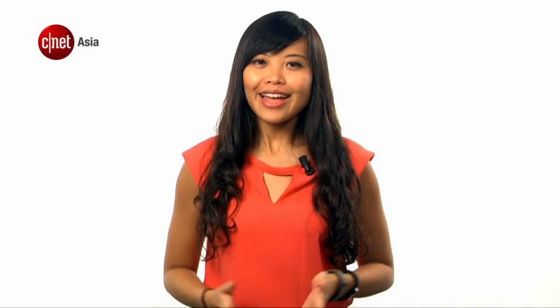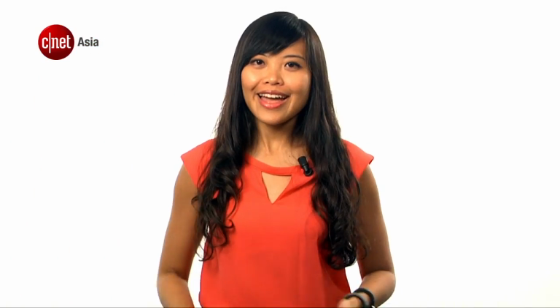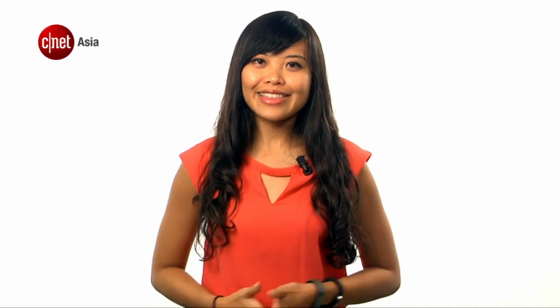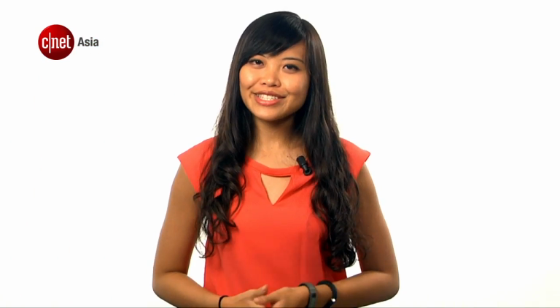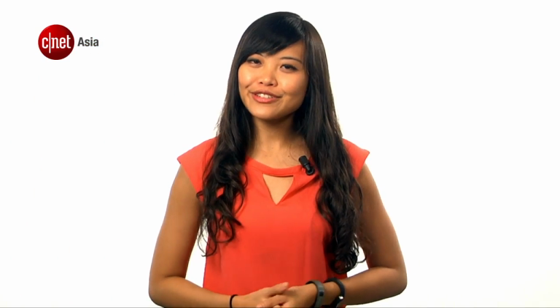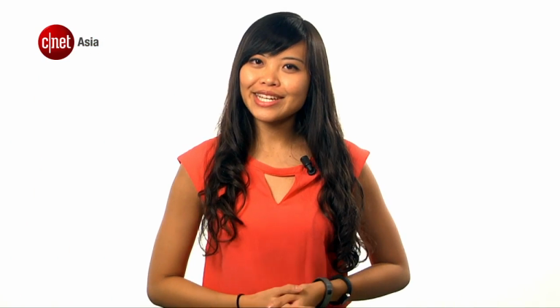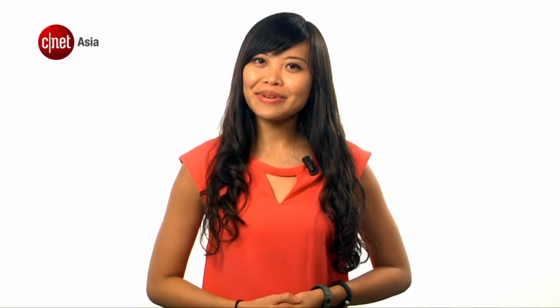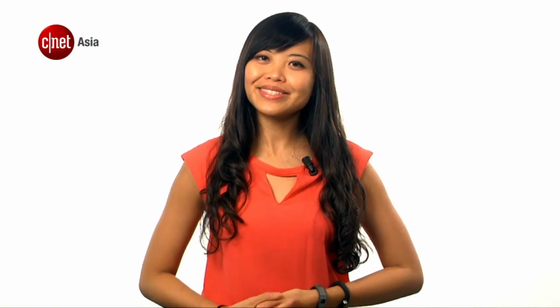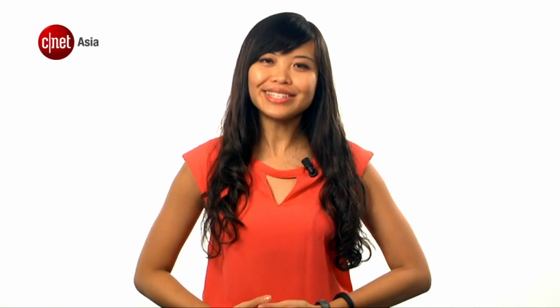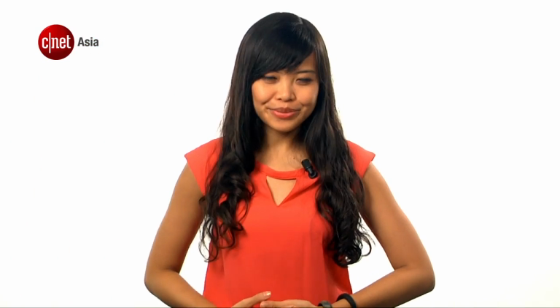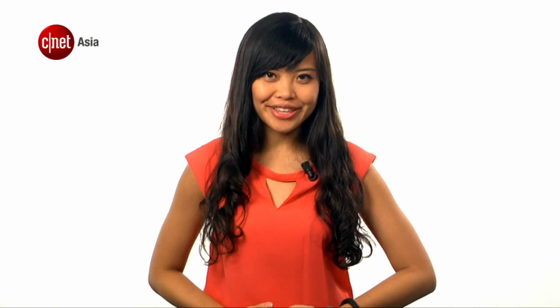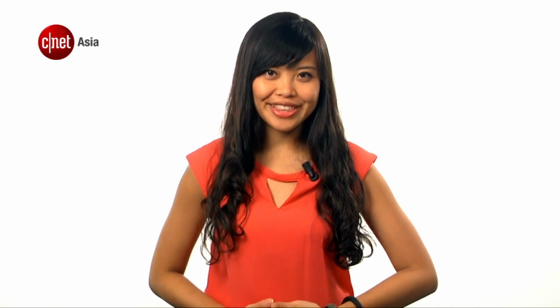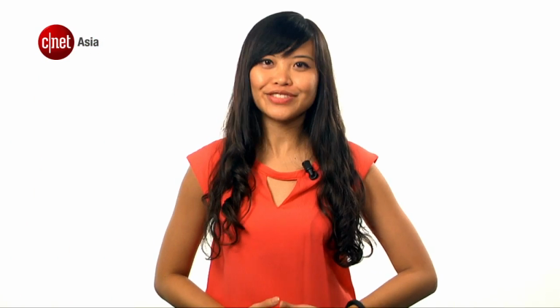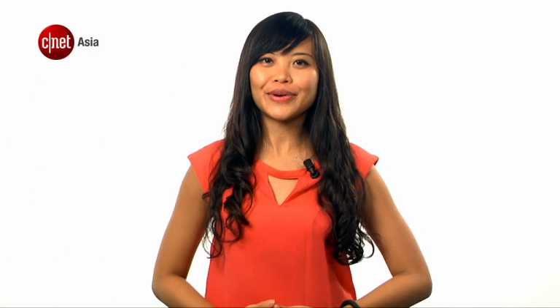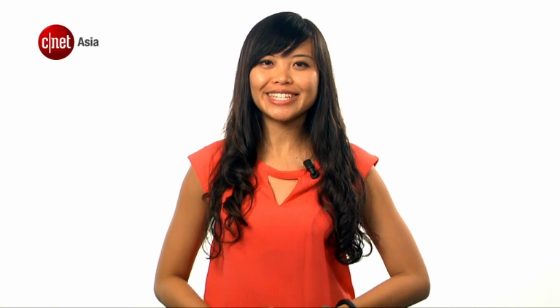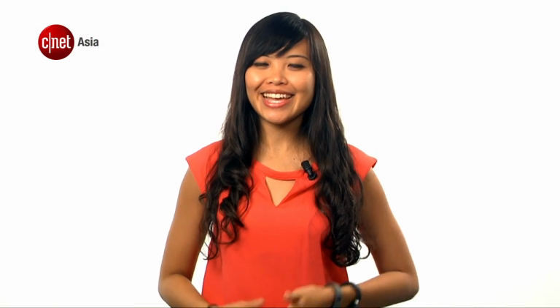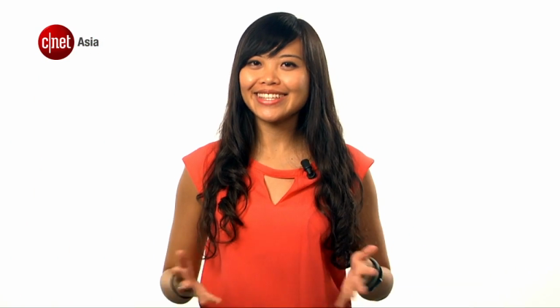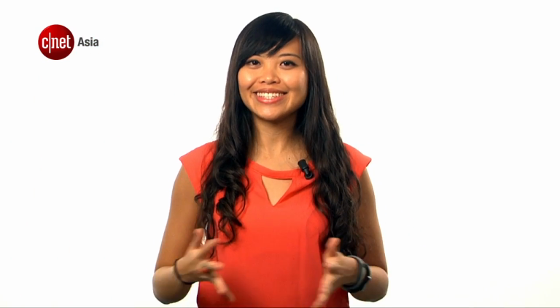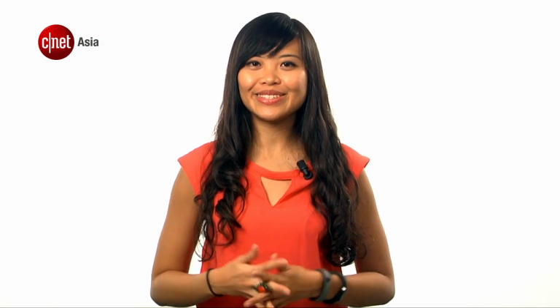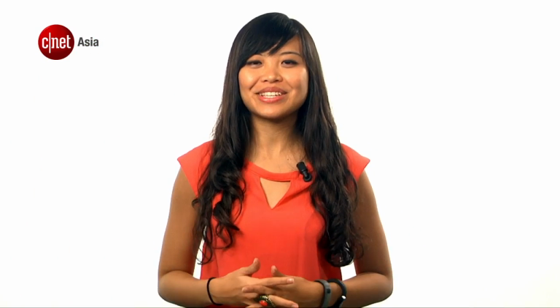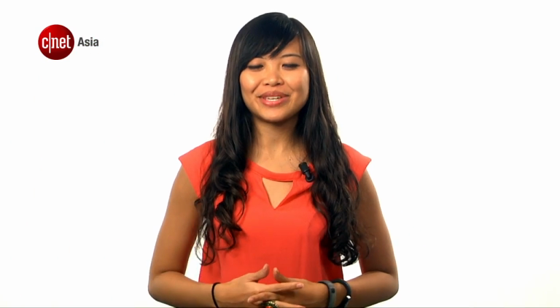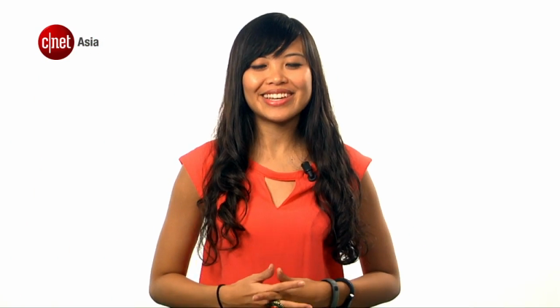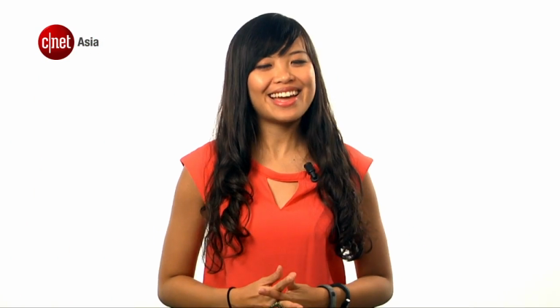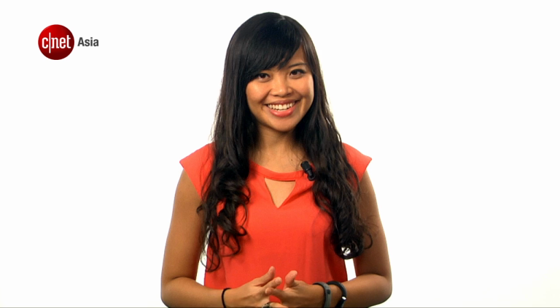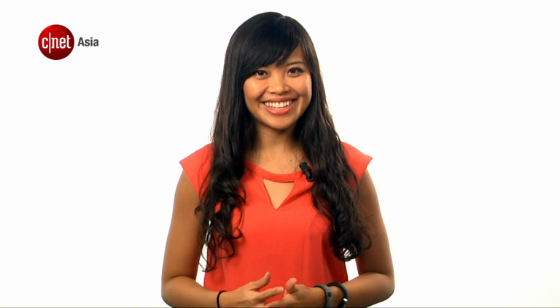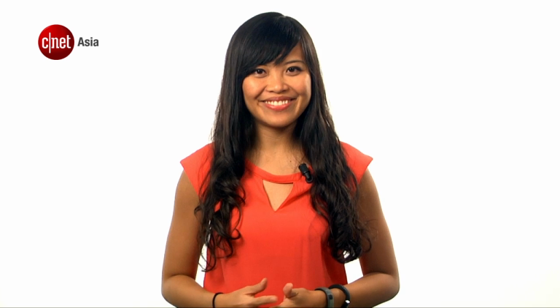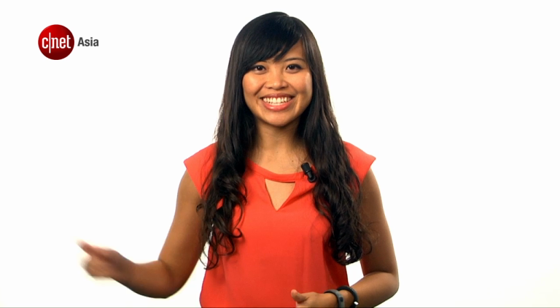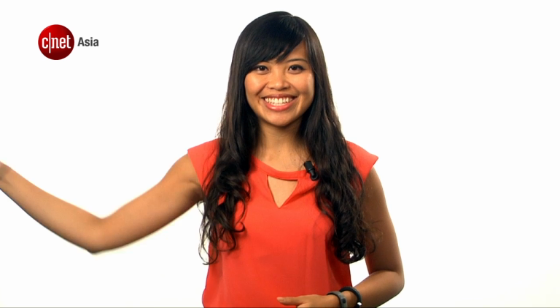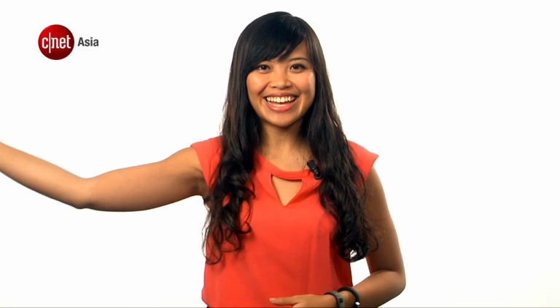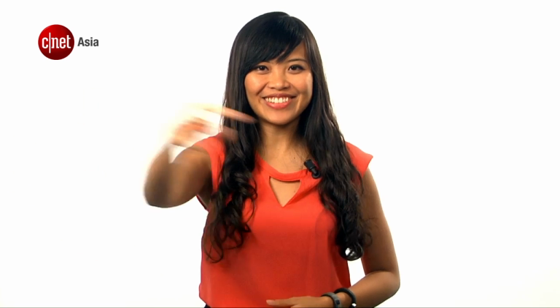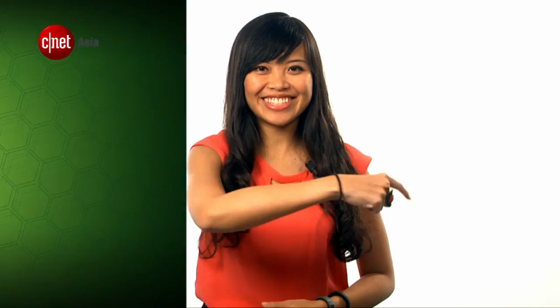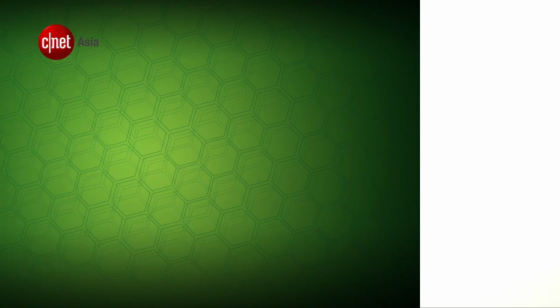And that's all for TechBuzz this week. Thanks for watching and see you next week. I'm Jacqueline, buzzing out.